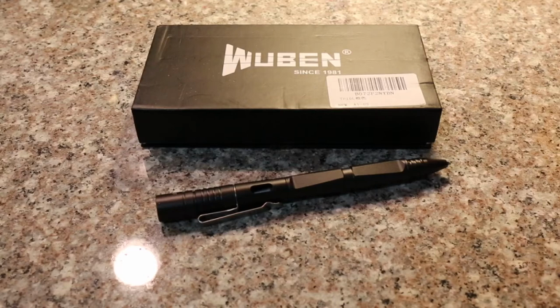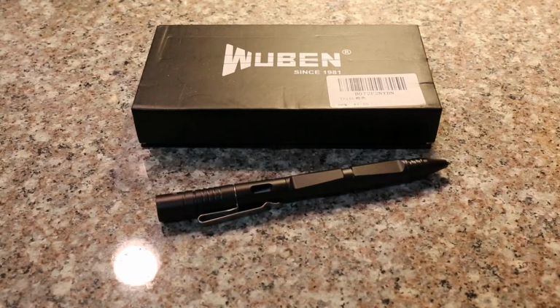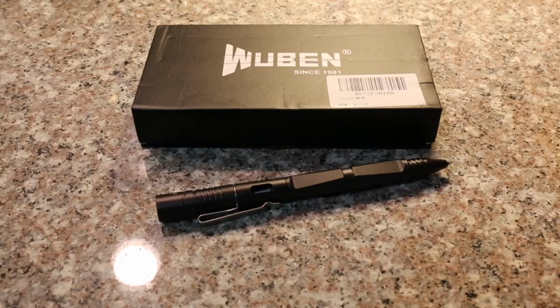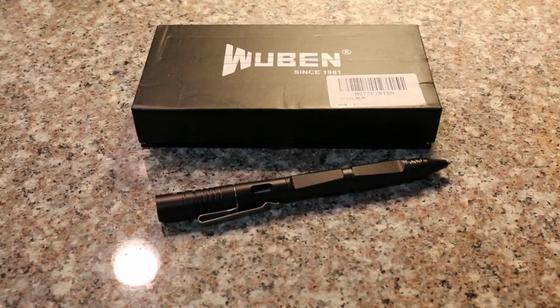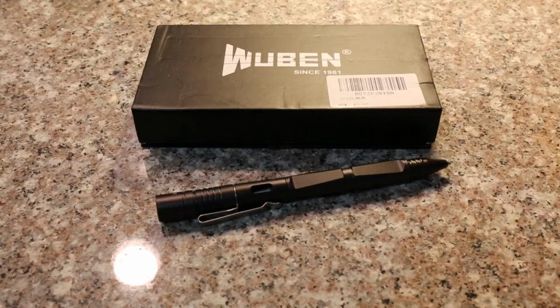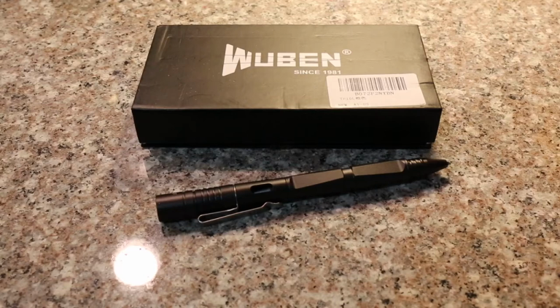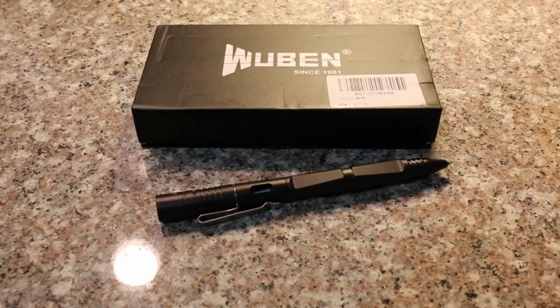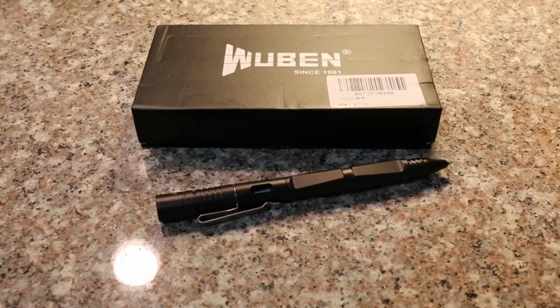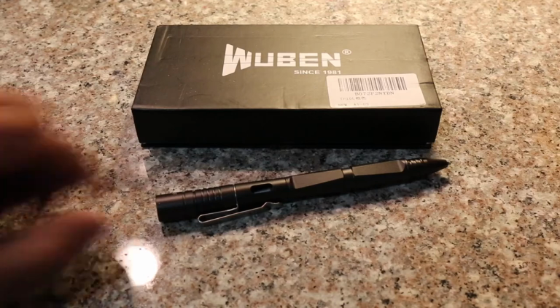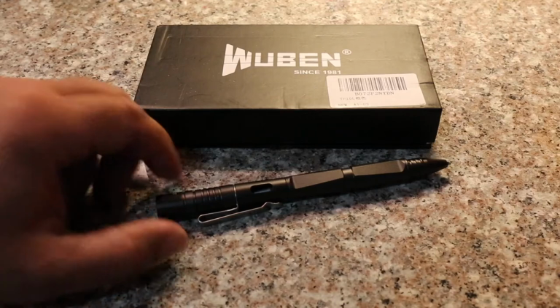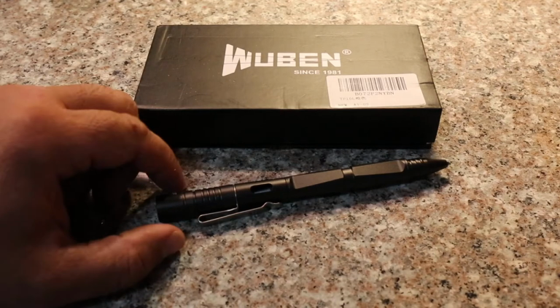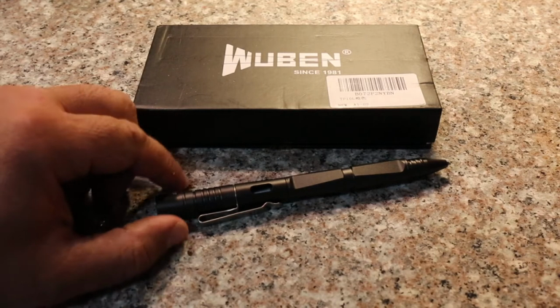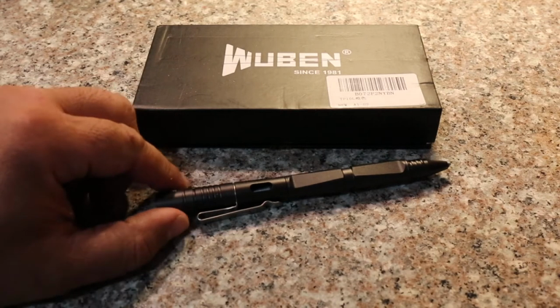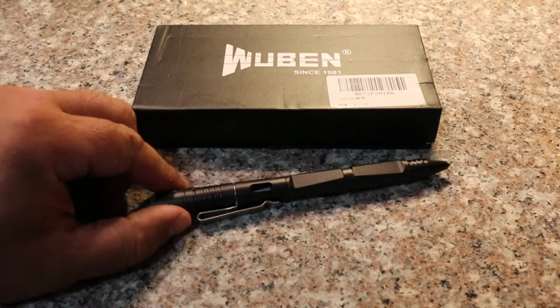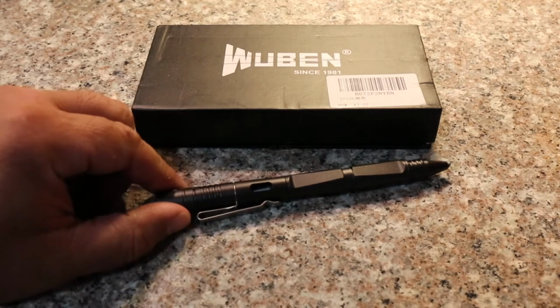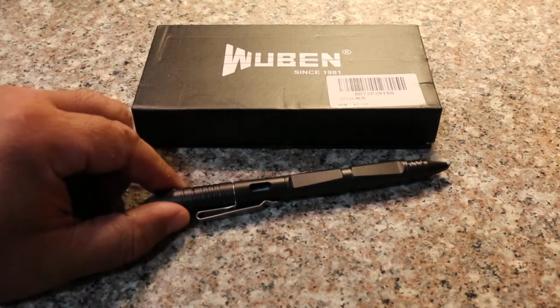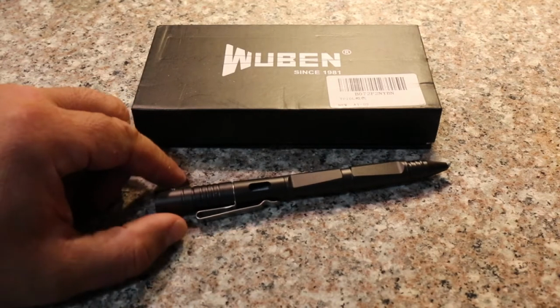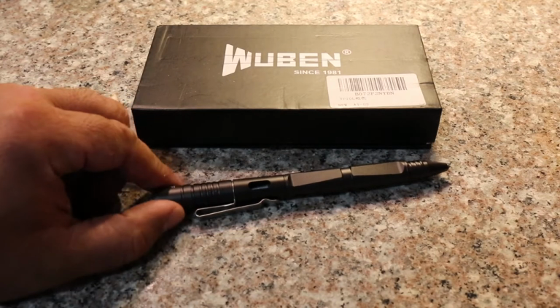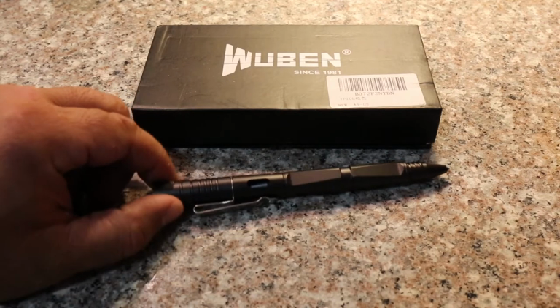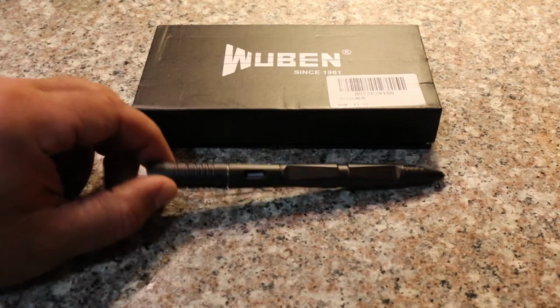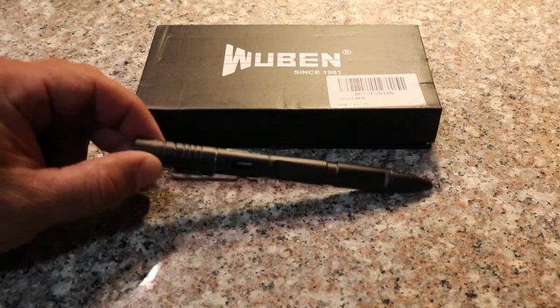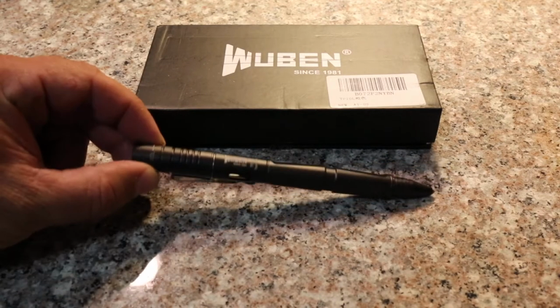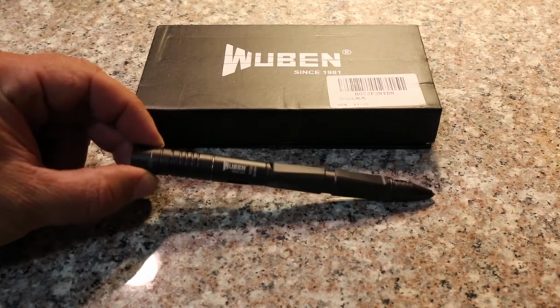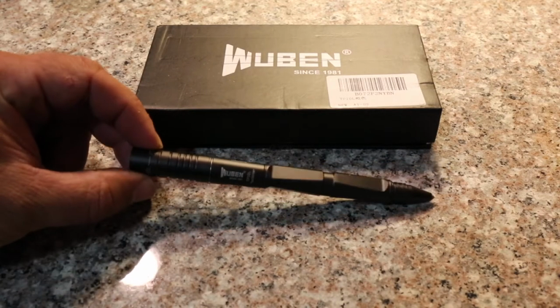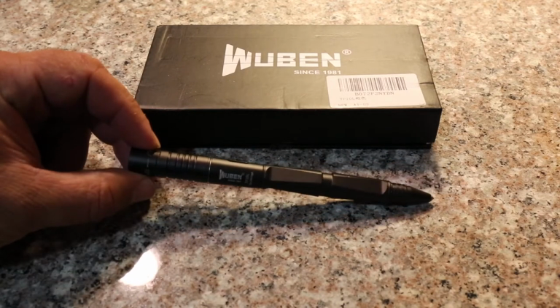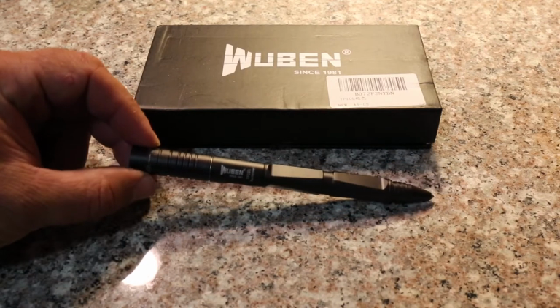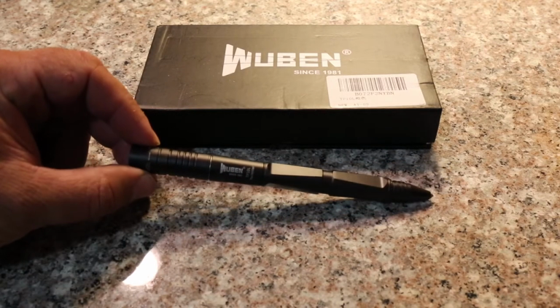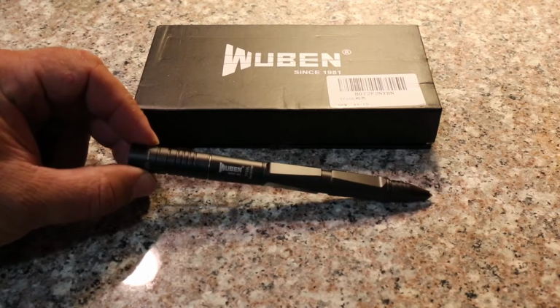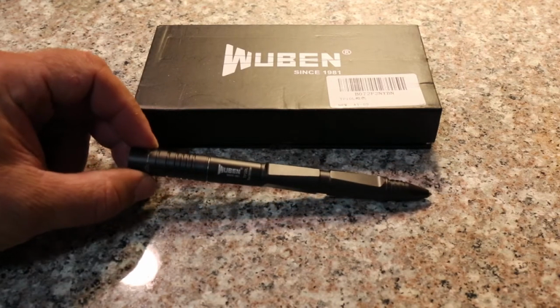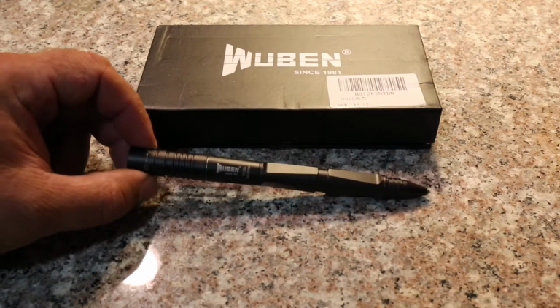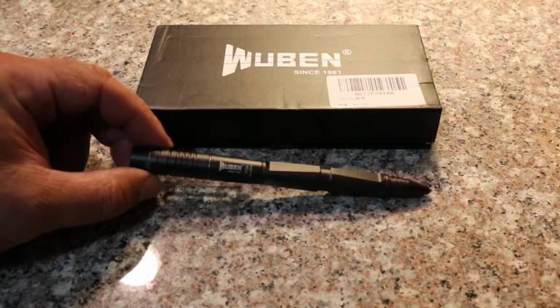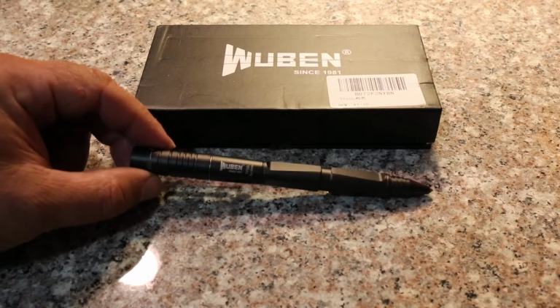Good morning, welcome to Heartland Dual Sports. Today we're going to be going over a tactical pen. It's made by Wubin.